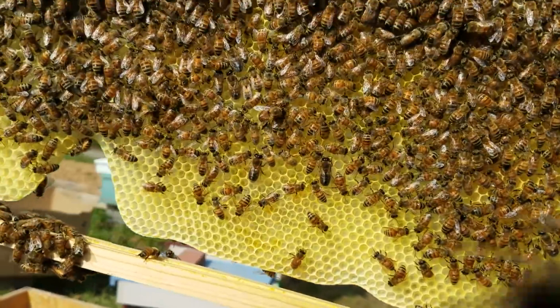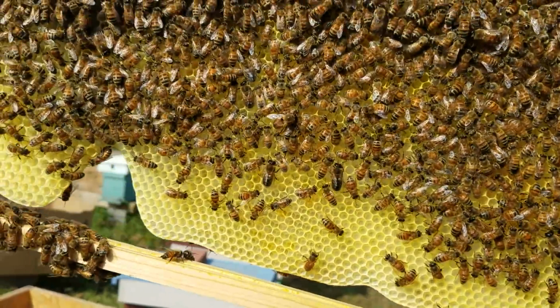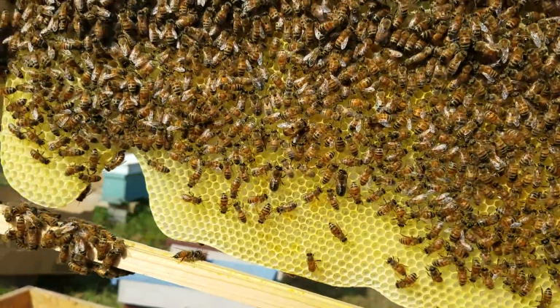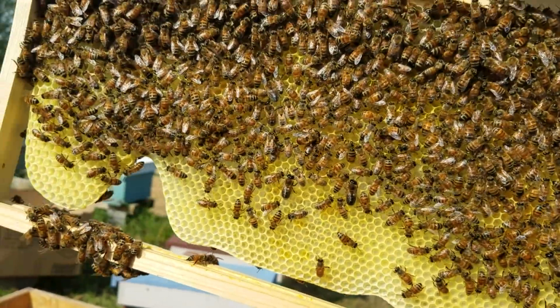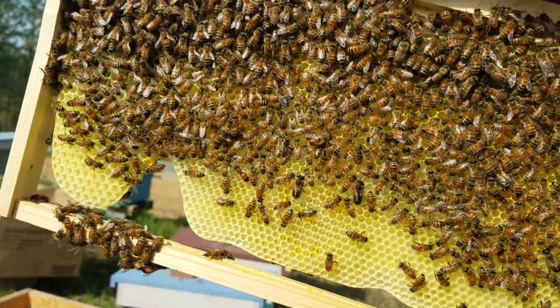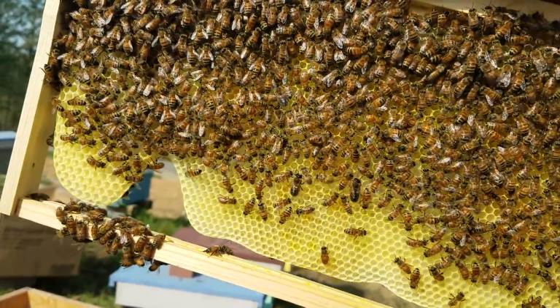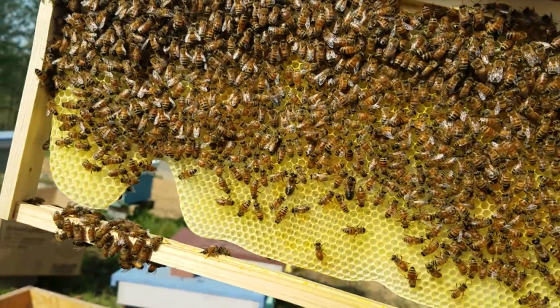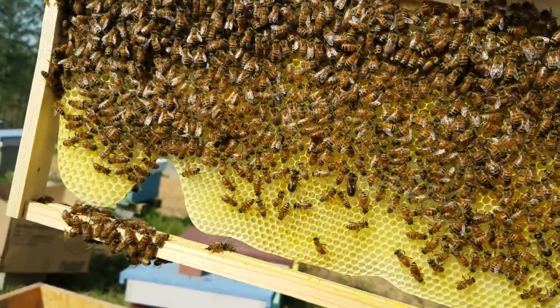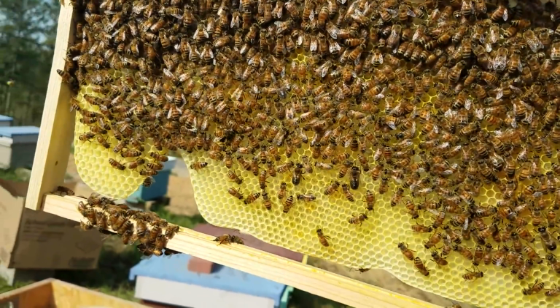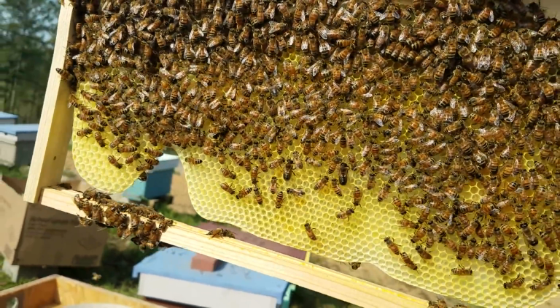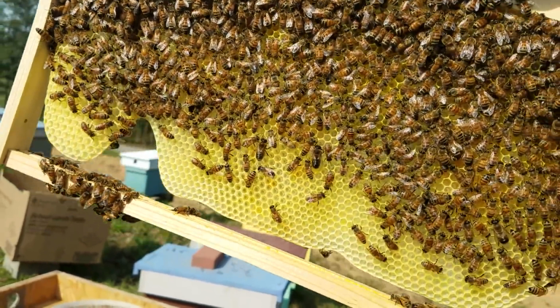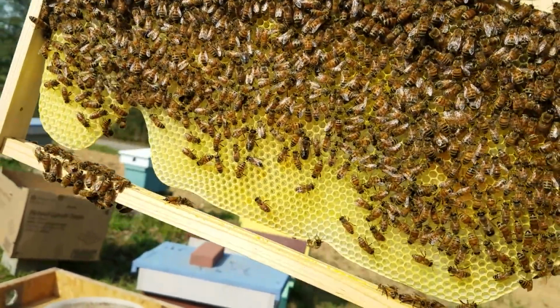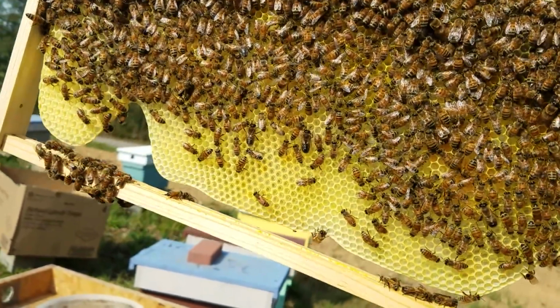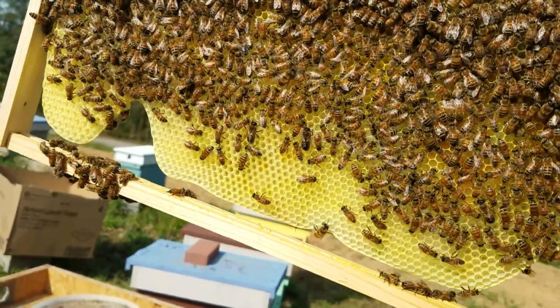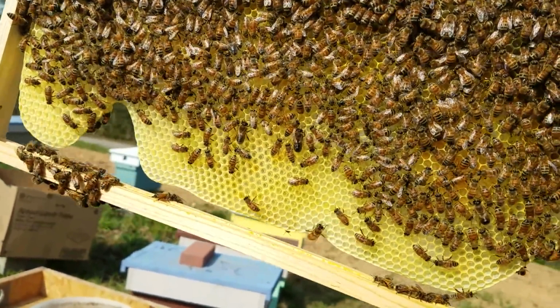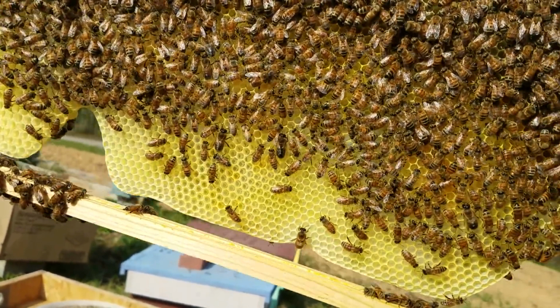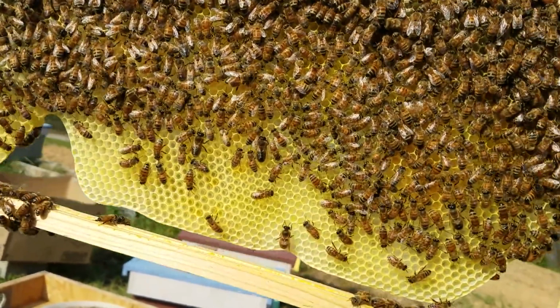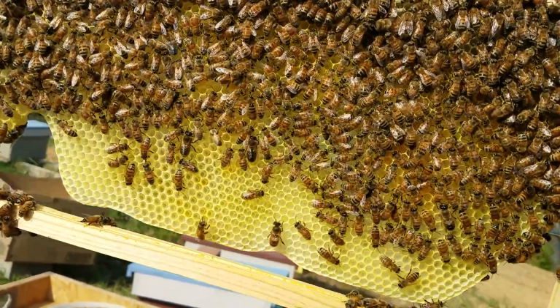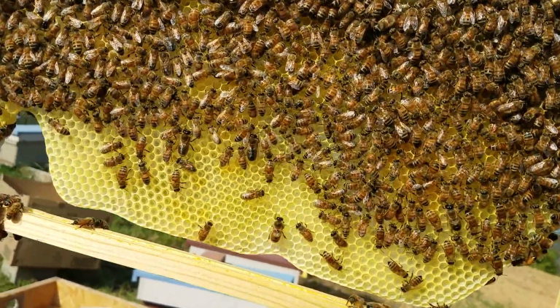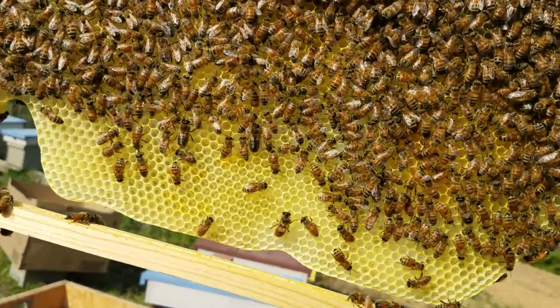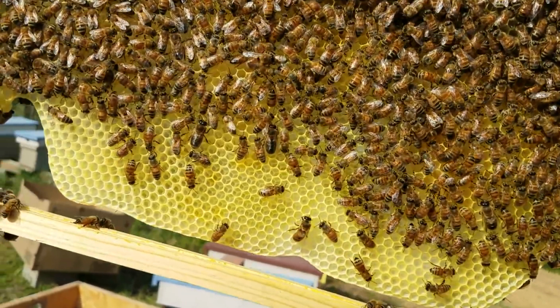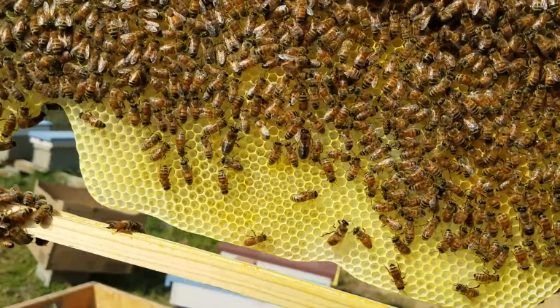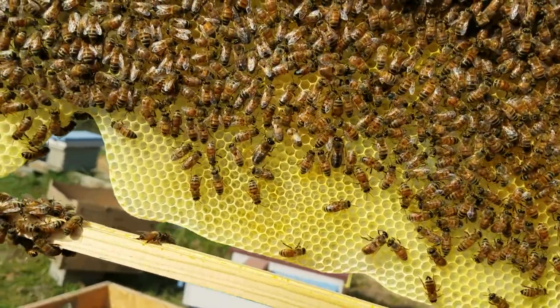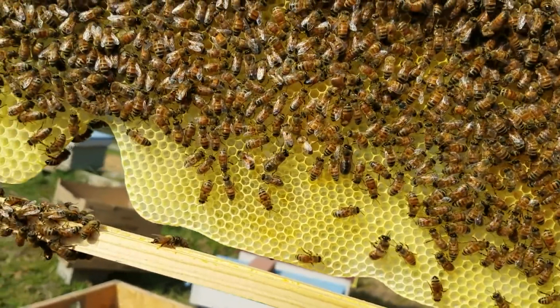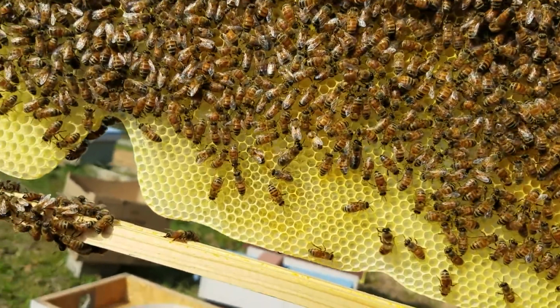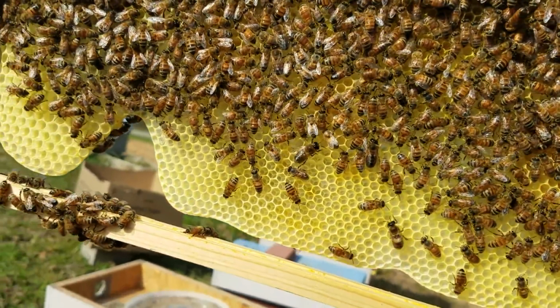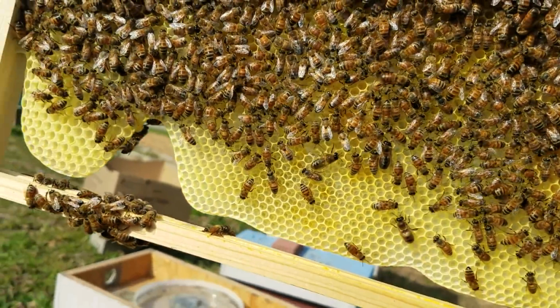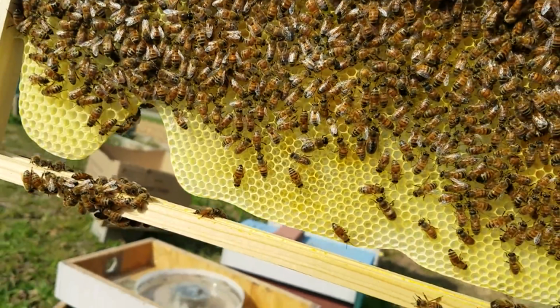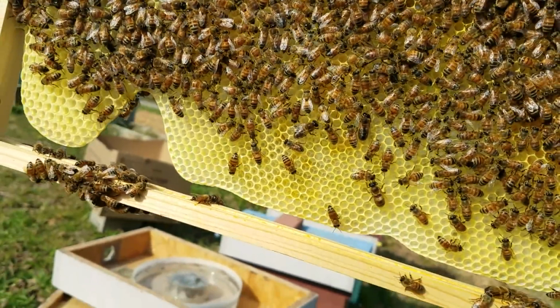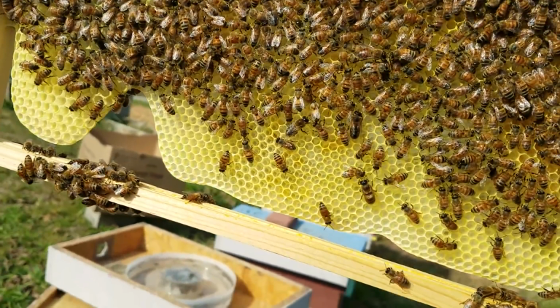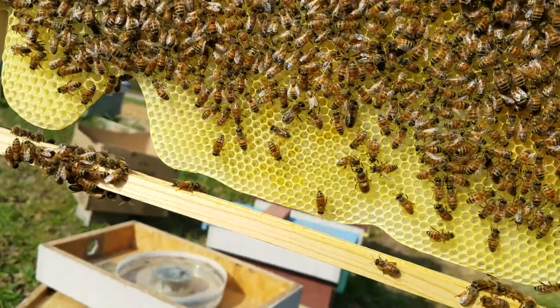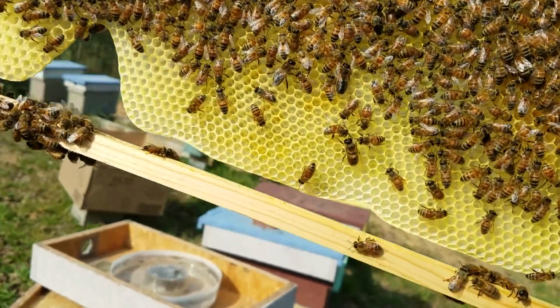We had a lot of cold rainy days - just not real good for queen making - but it's been doing pretty good lately. And what I want to show you is all these right here.